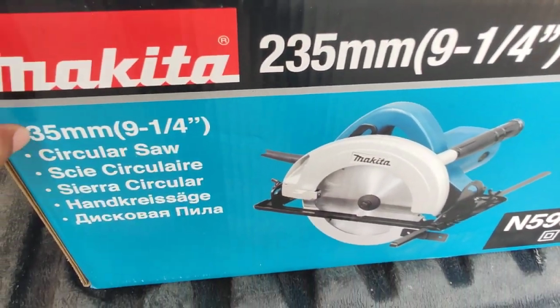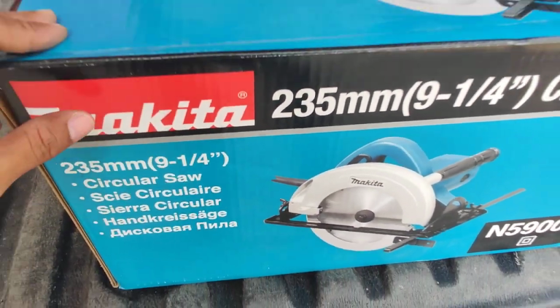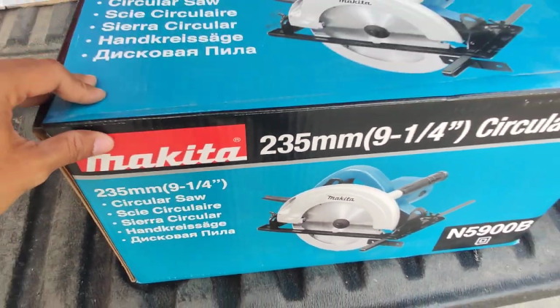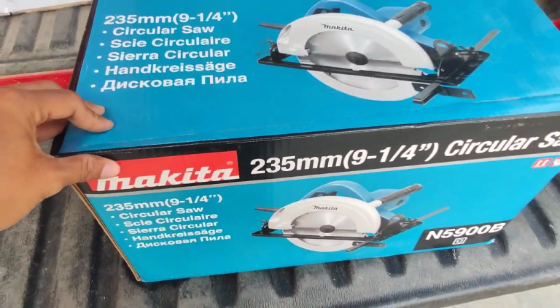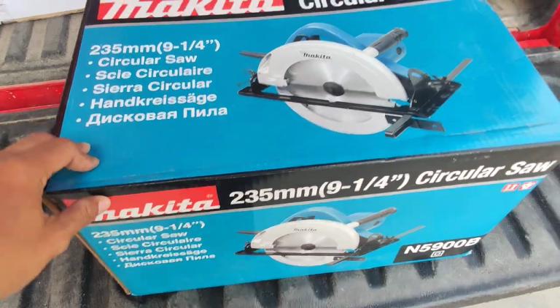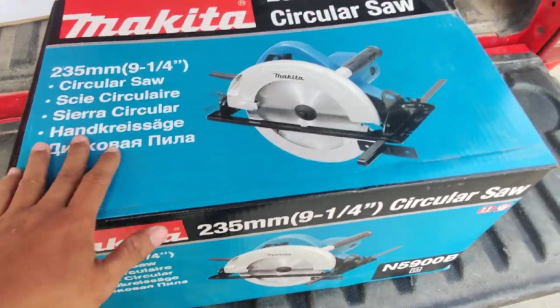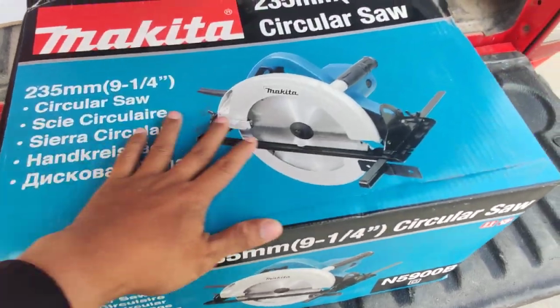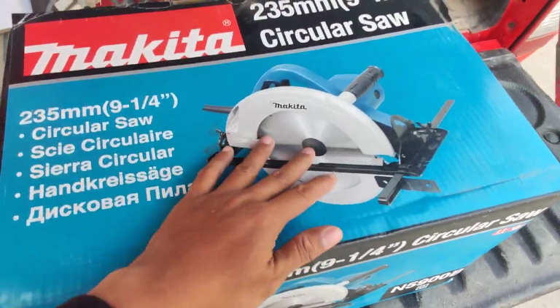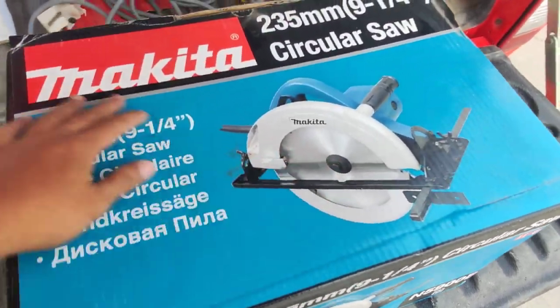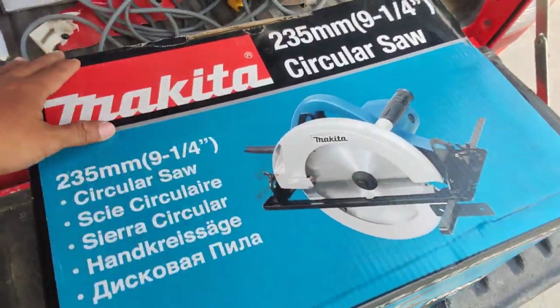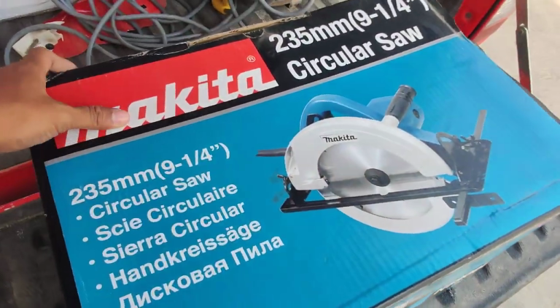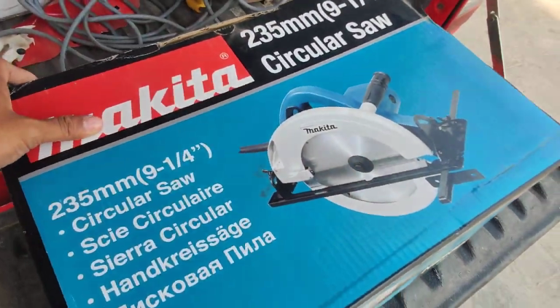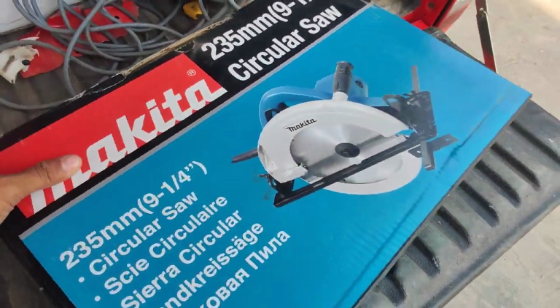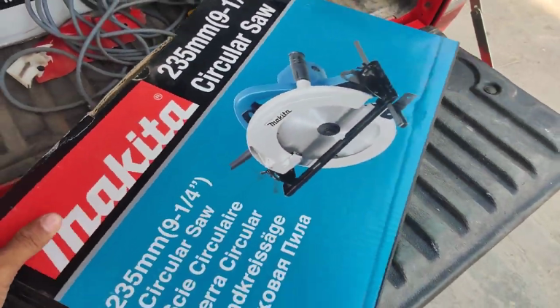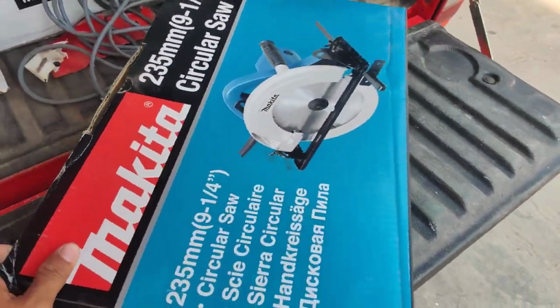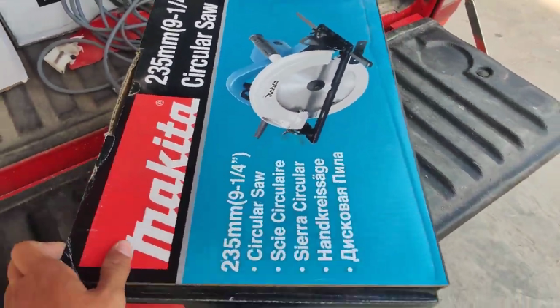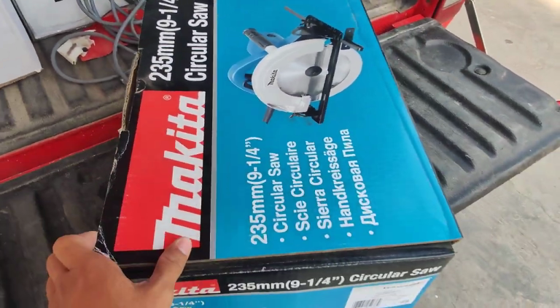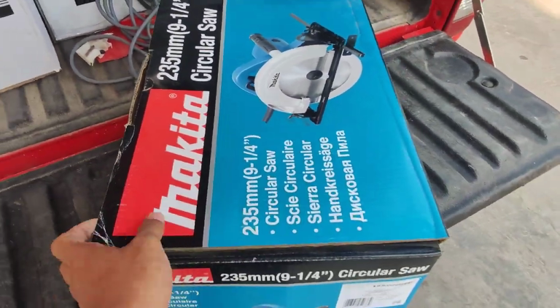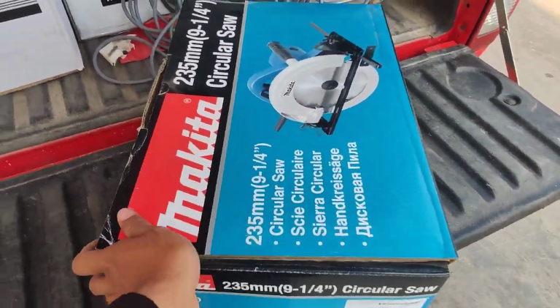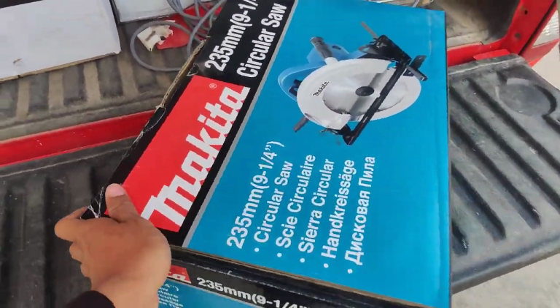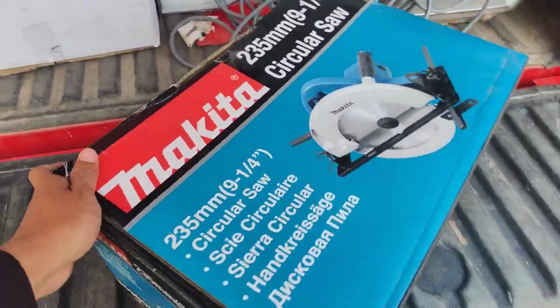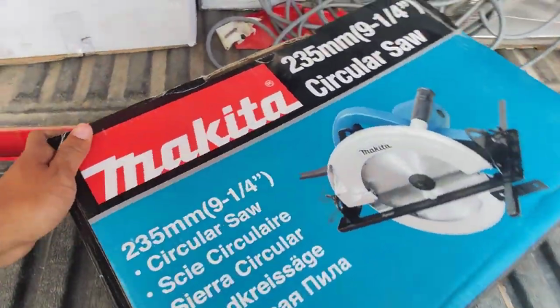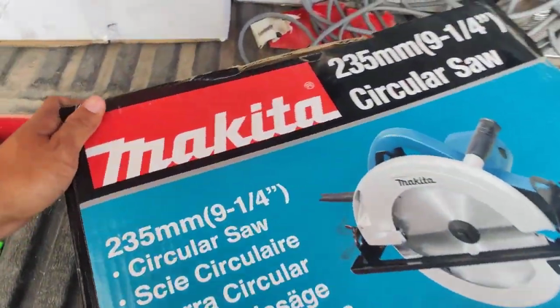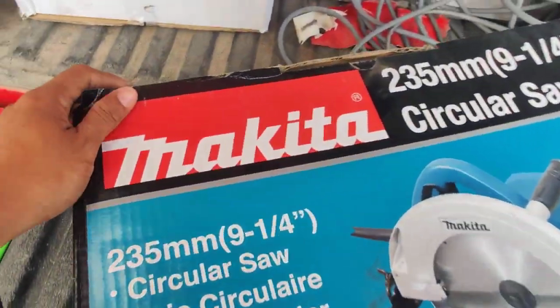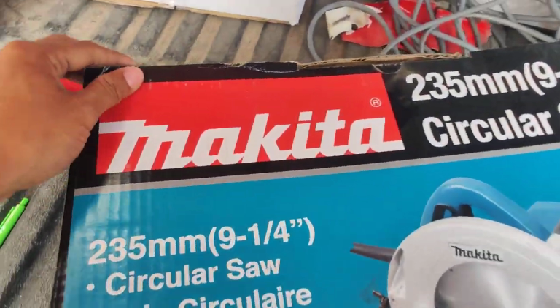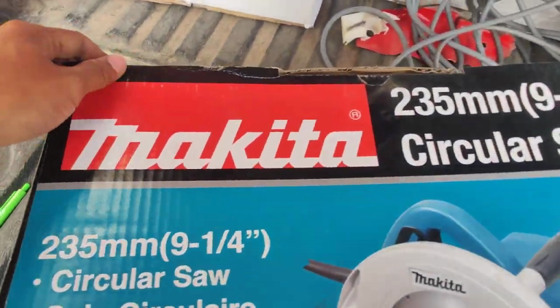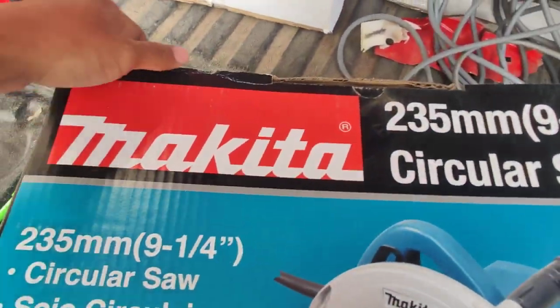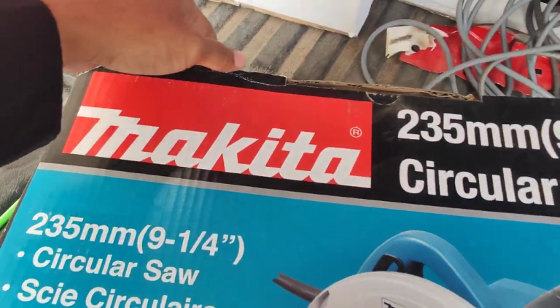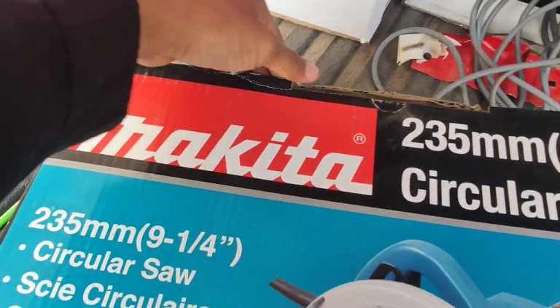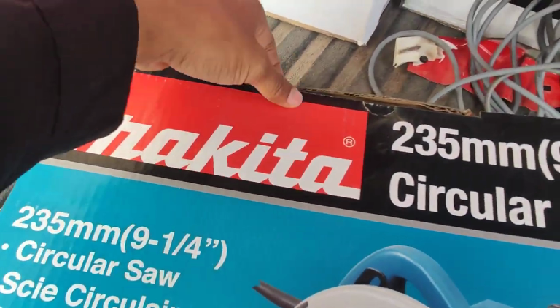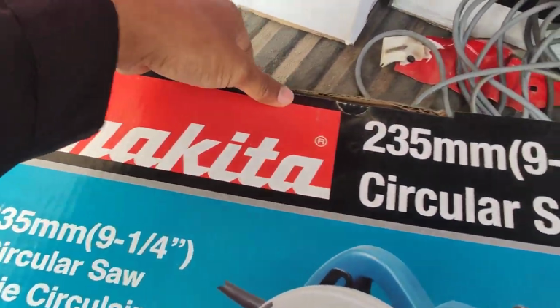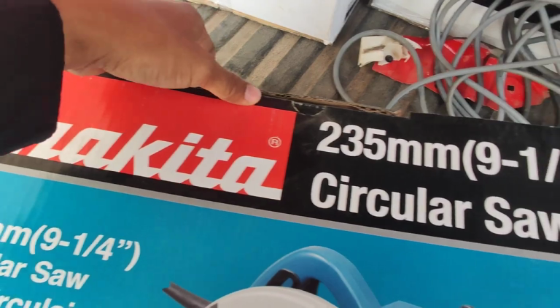You can see the product is a famous Makita. The logo is good.